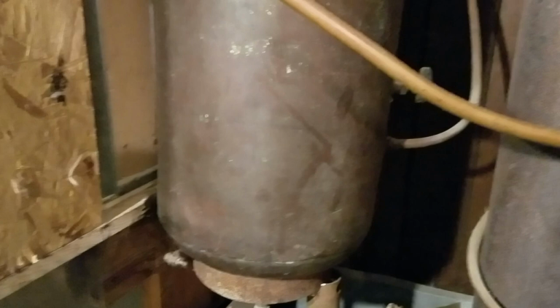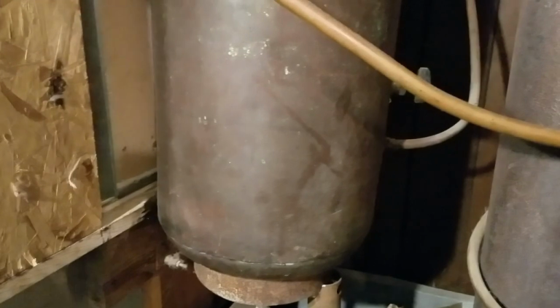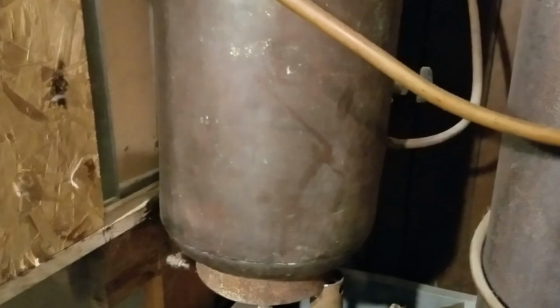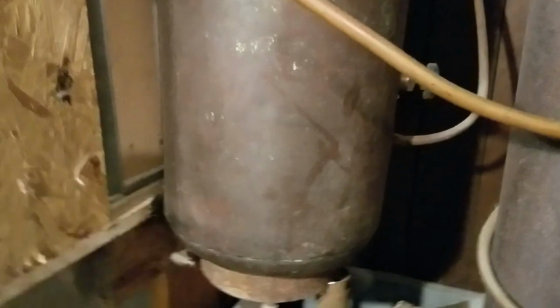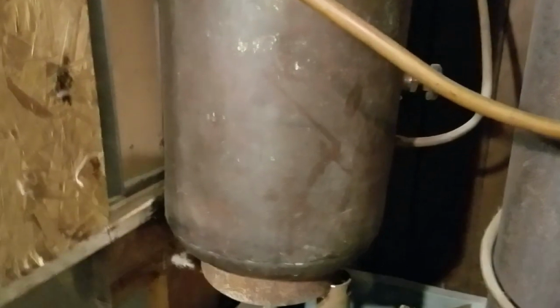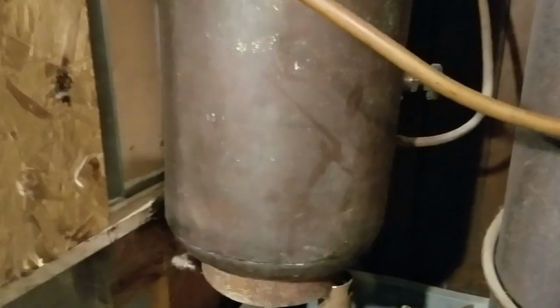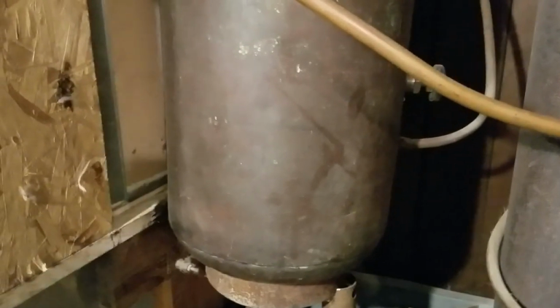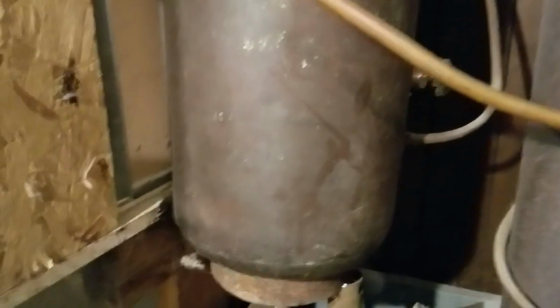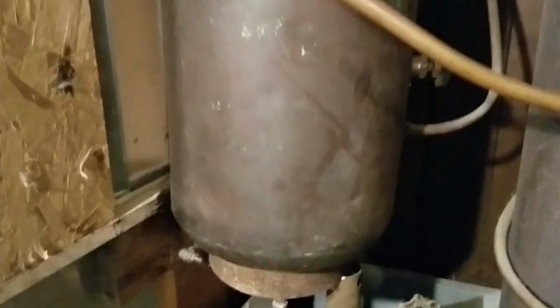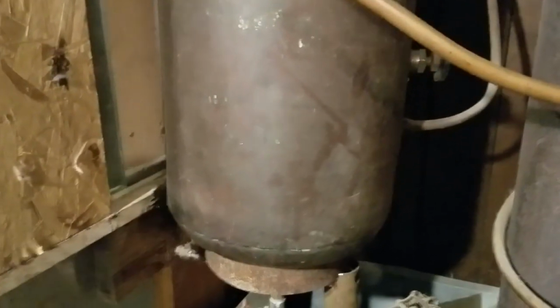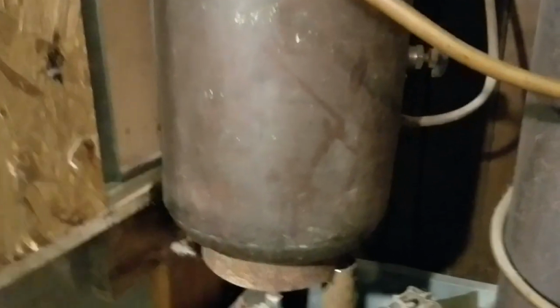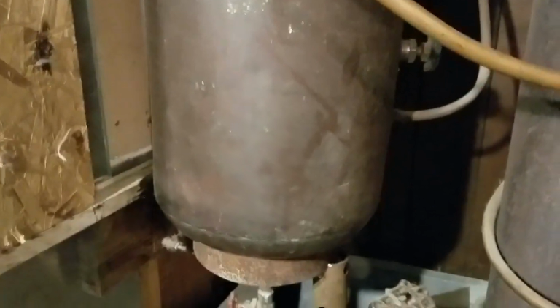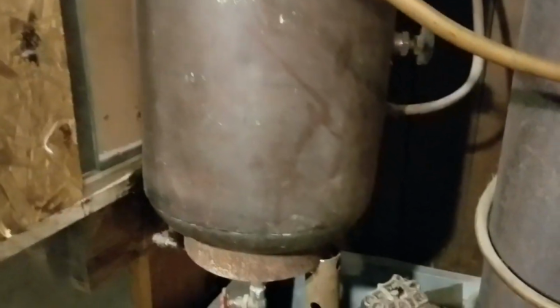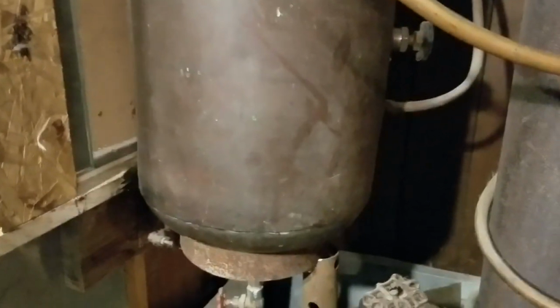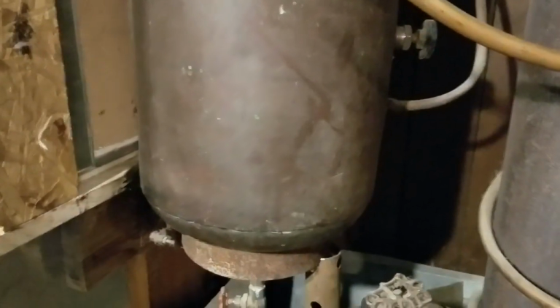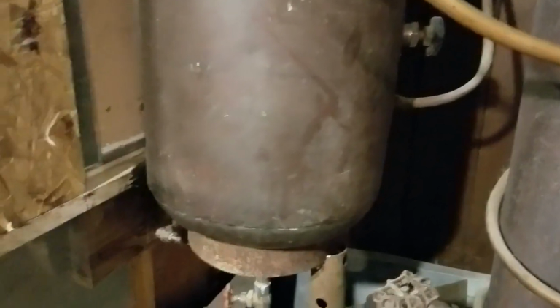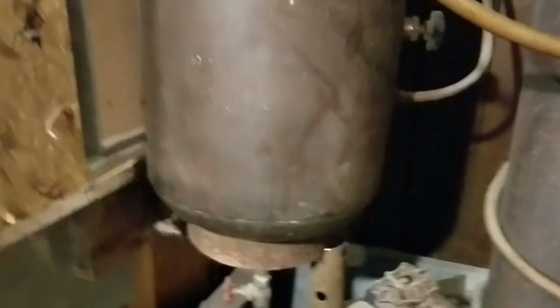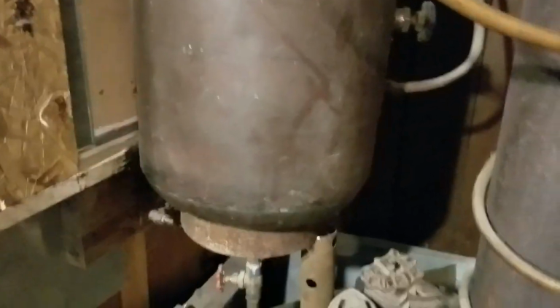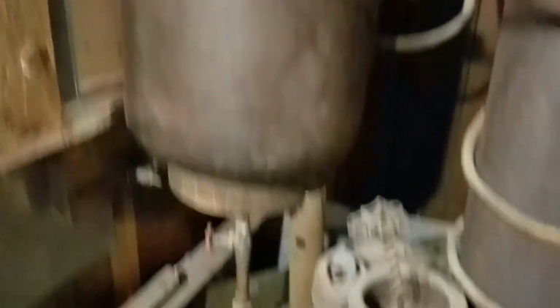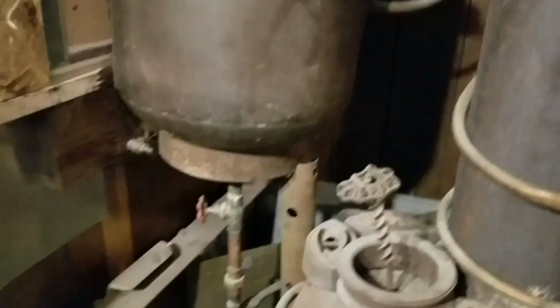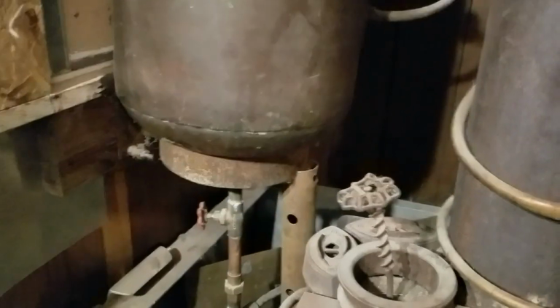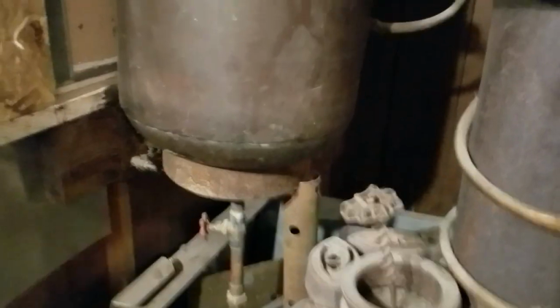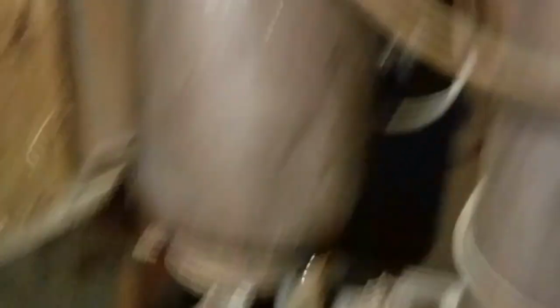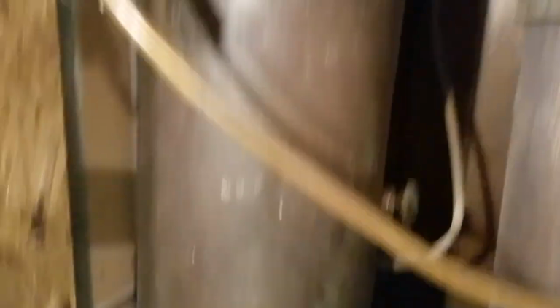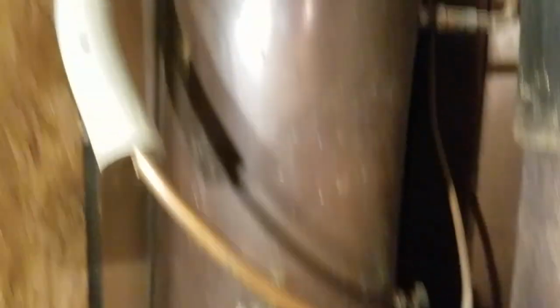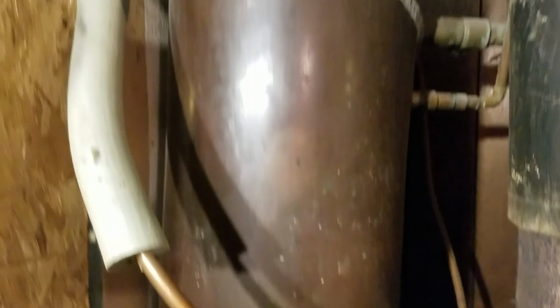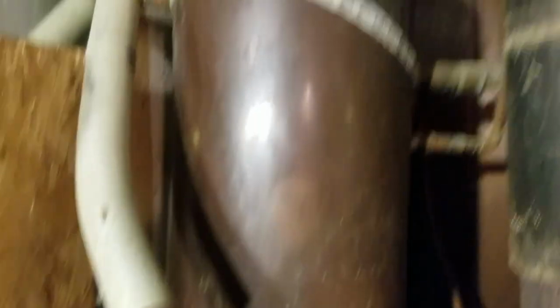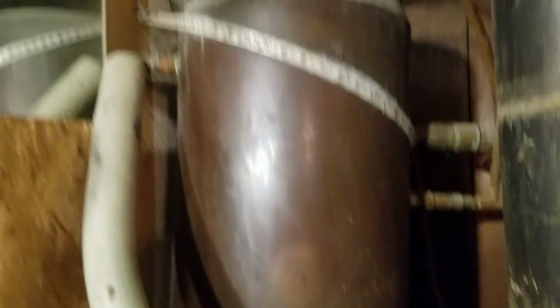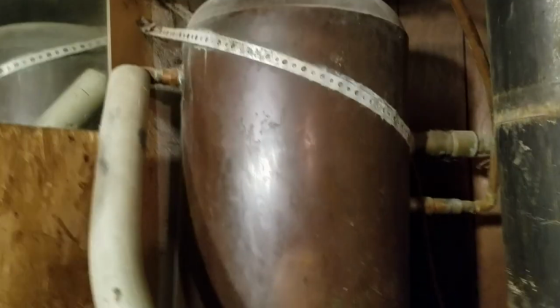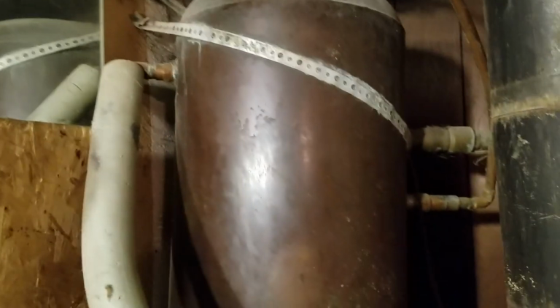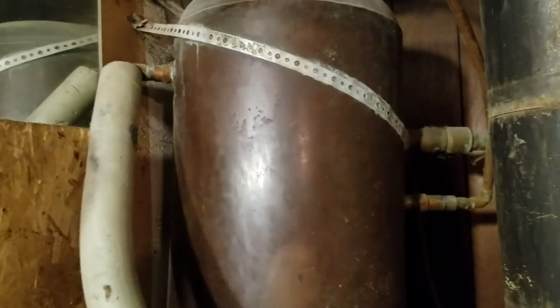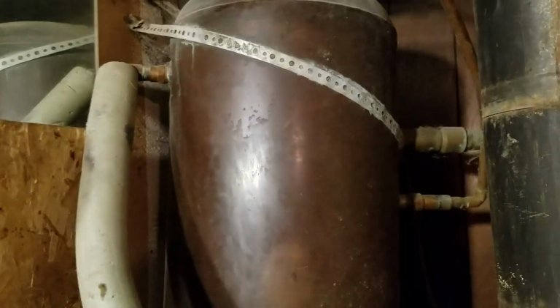Heat rises, so the hot water does what's called a thermosiphon — it rises up in the pipe and just fills that tank with hot water.